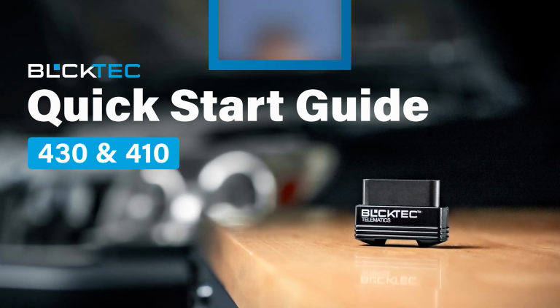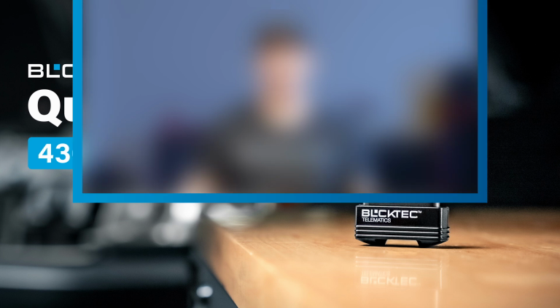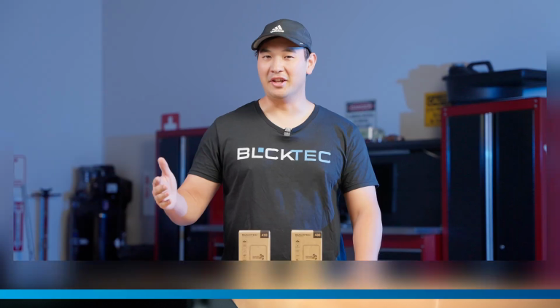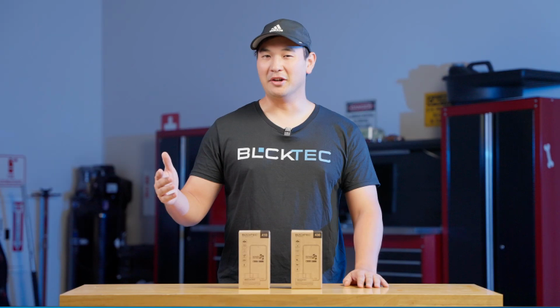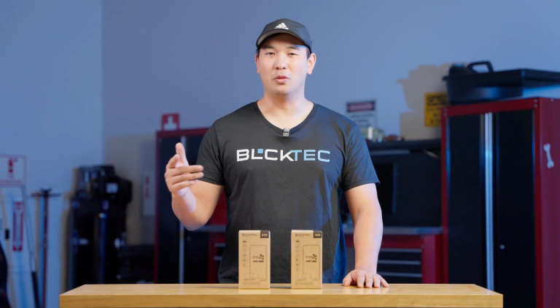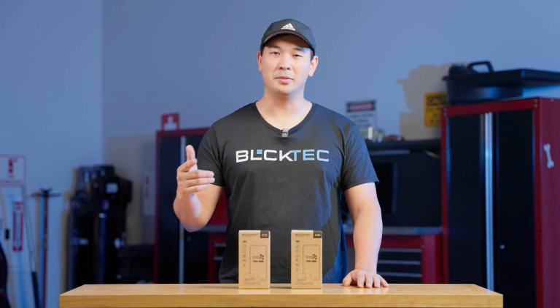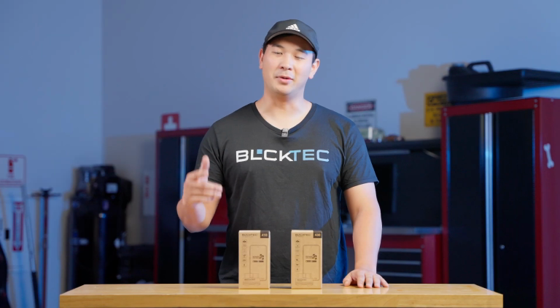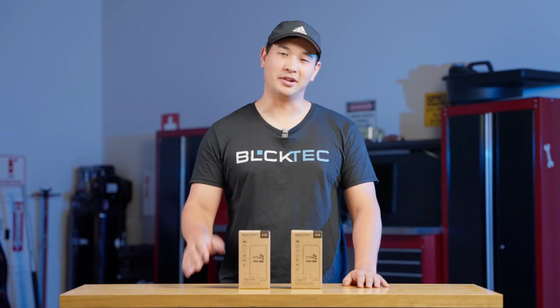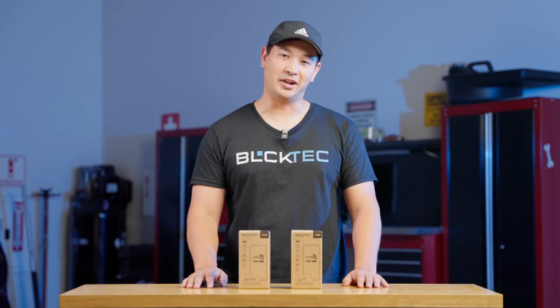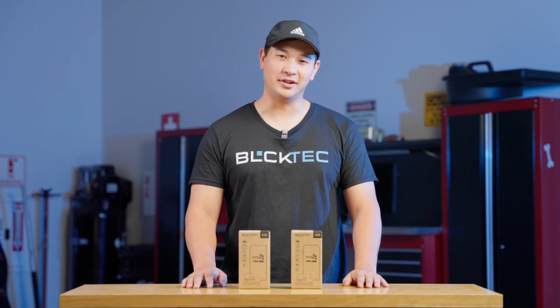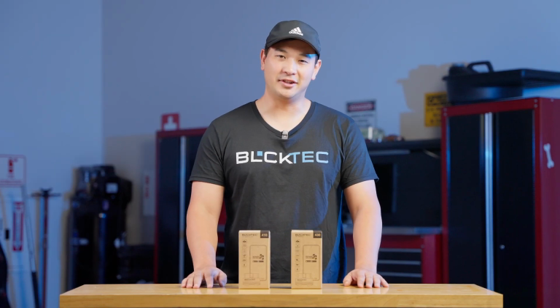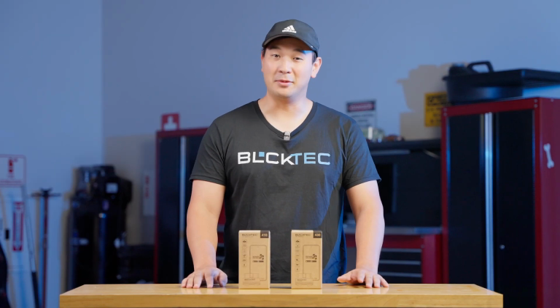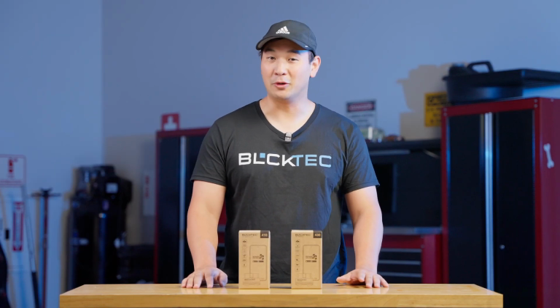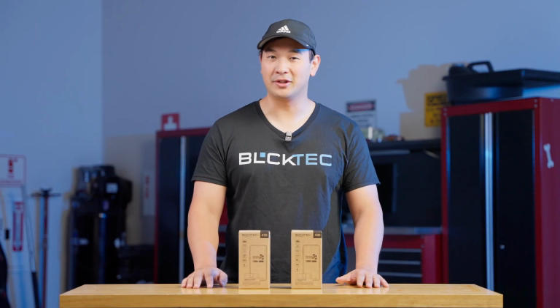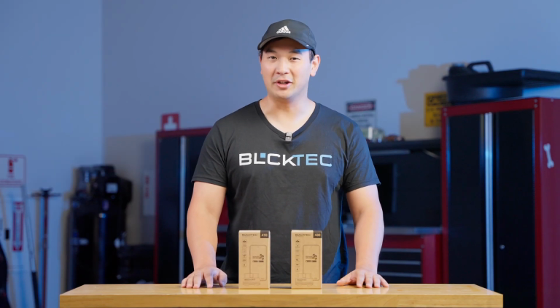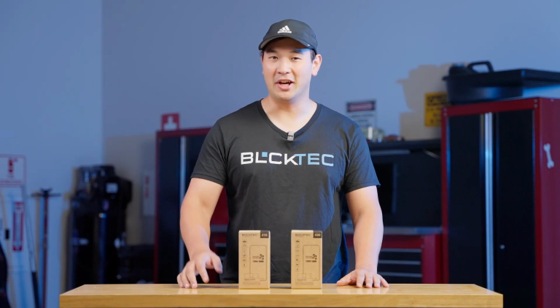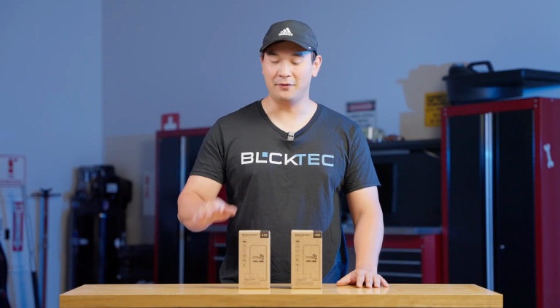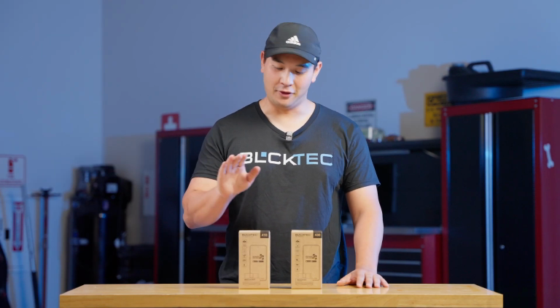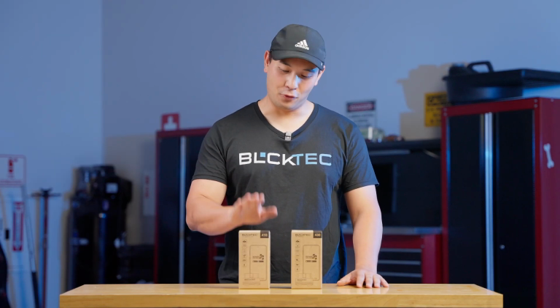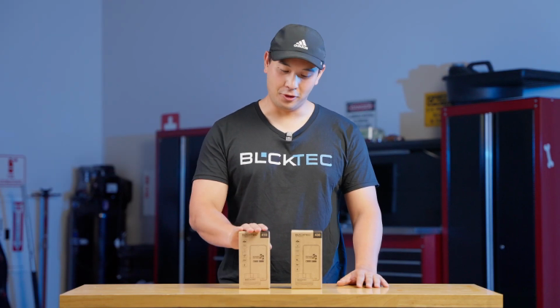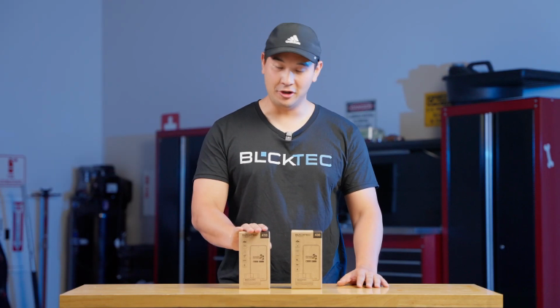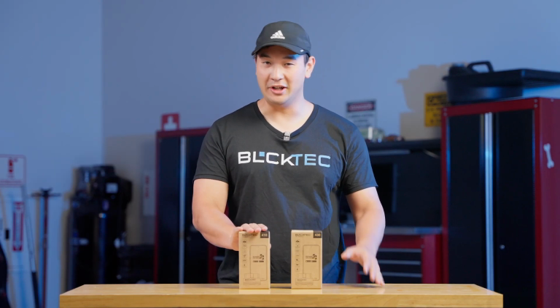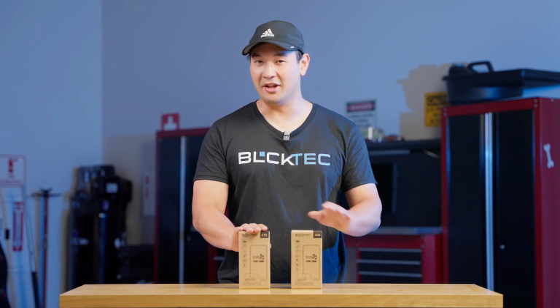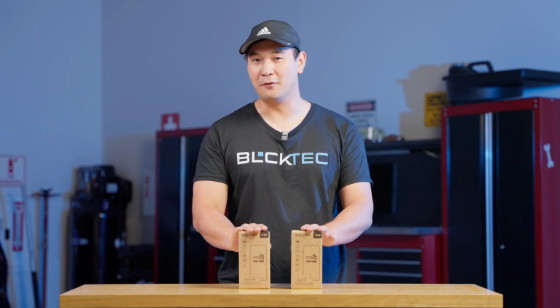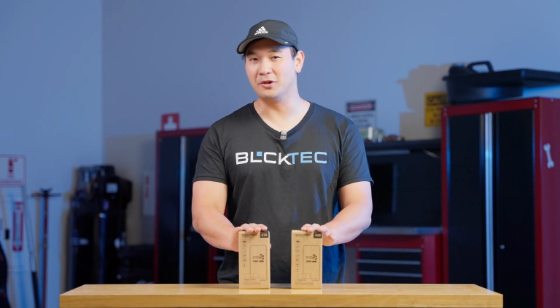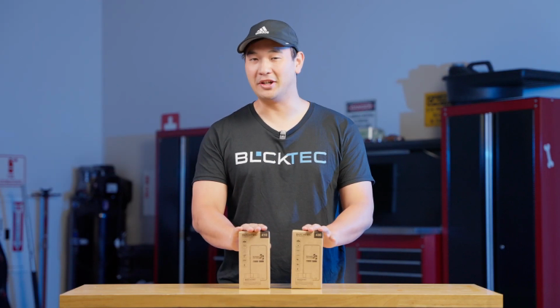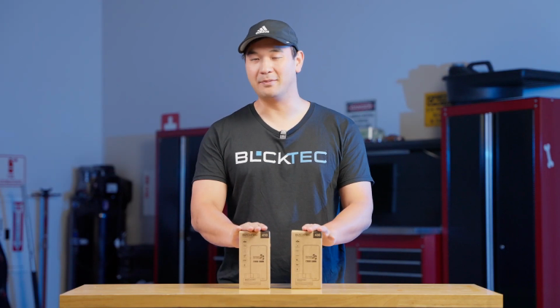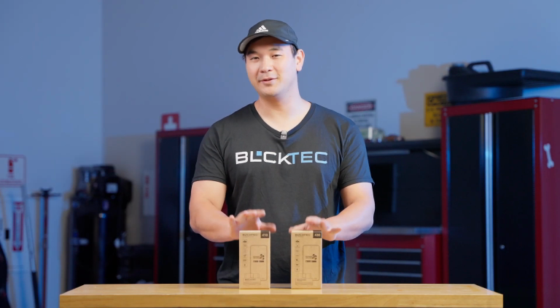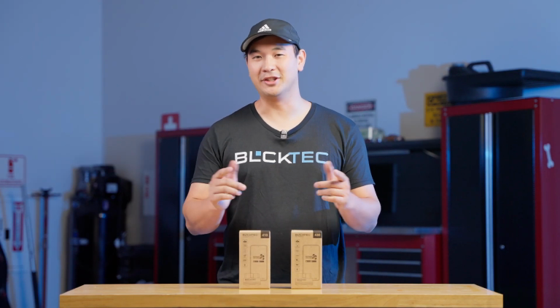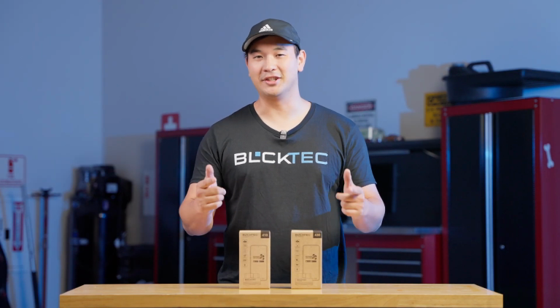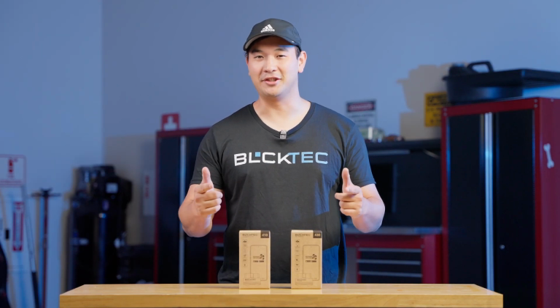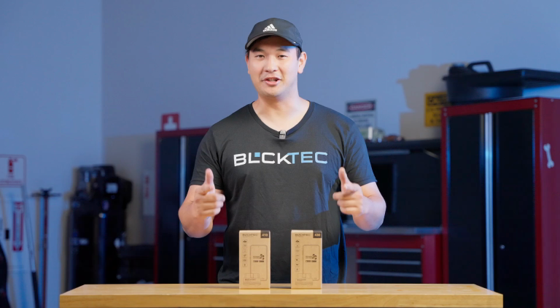Hey there, welcome to BlockTech. This is going to be a quick start guide for the 430 and the 410. So let's get started.